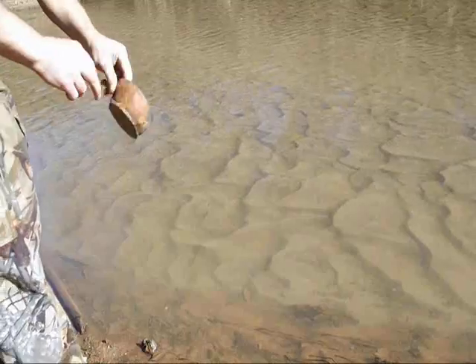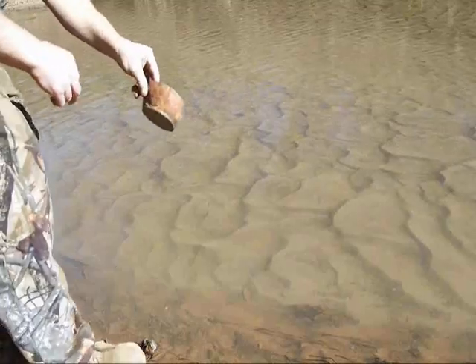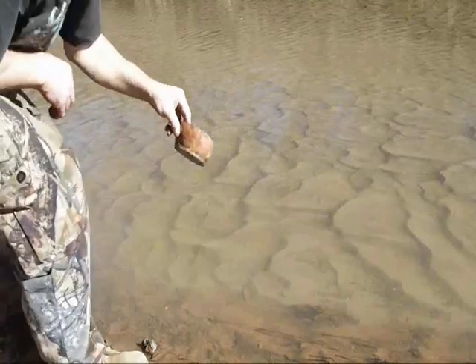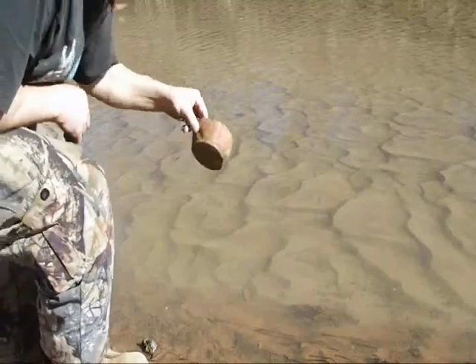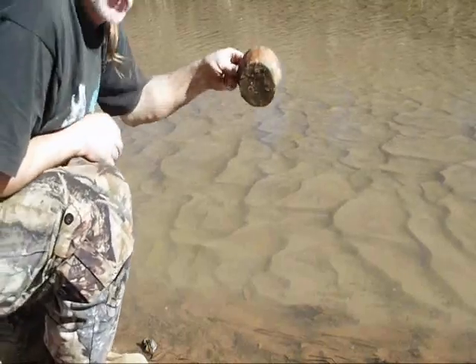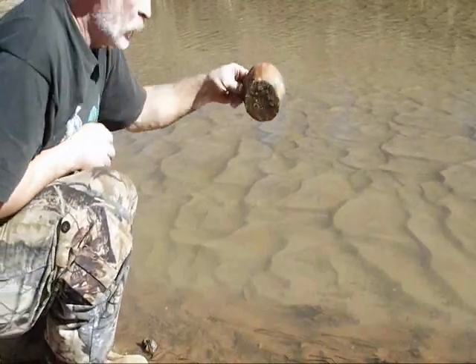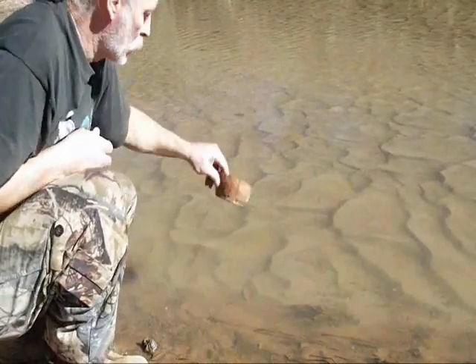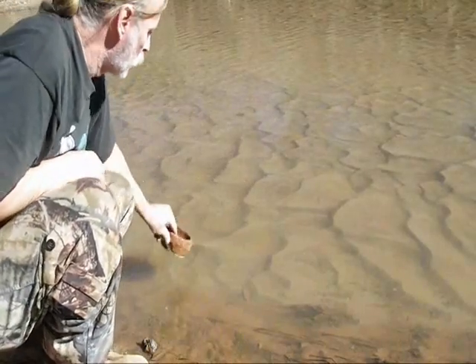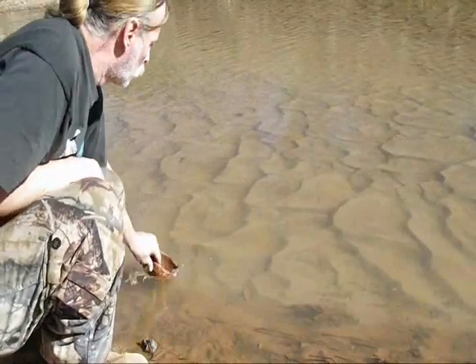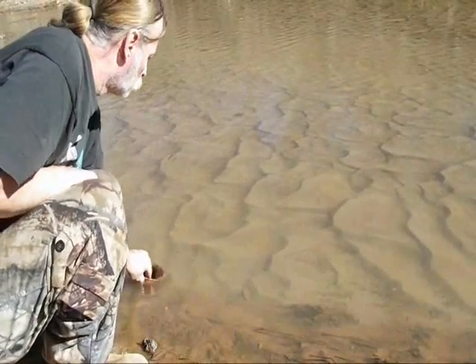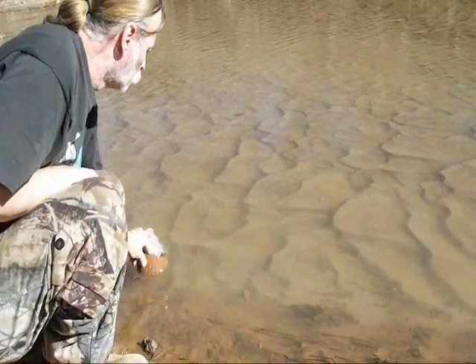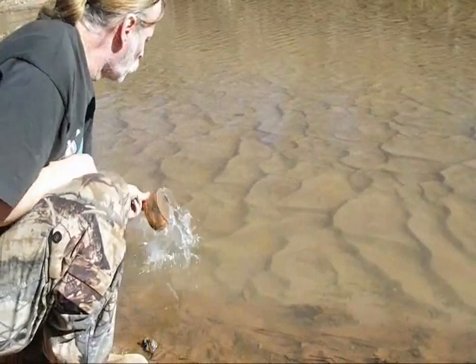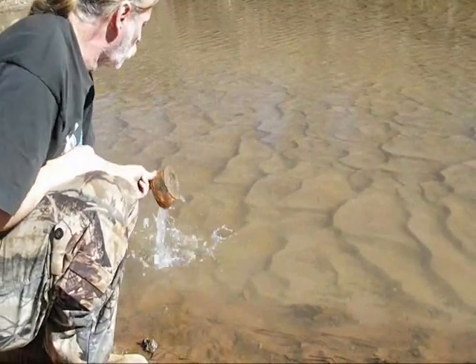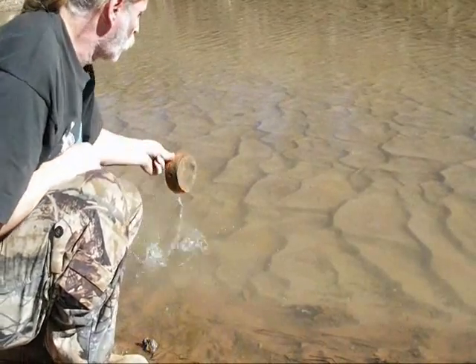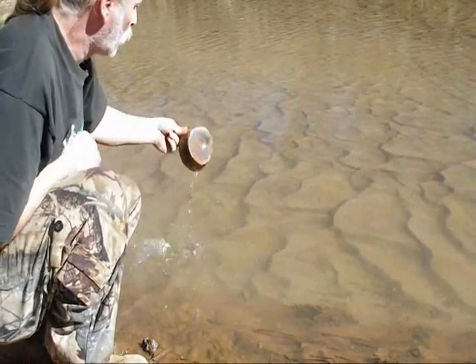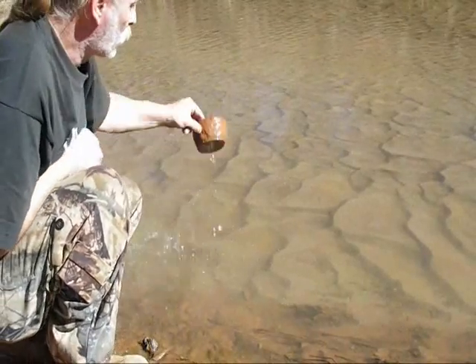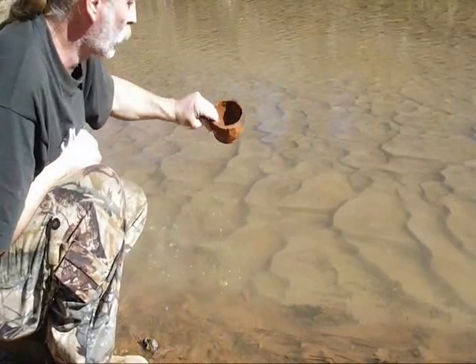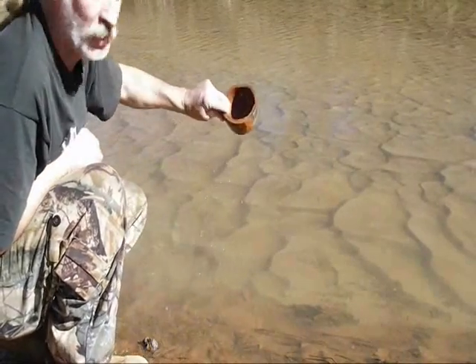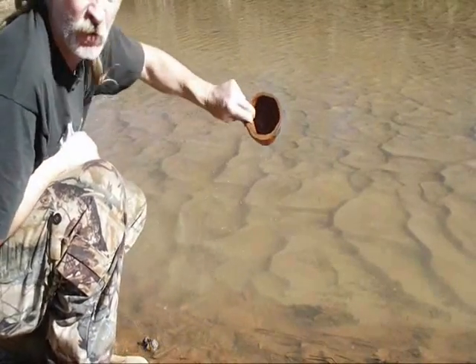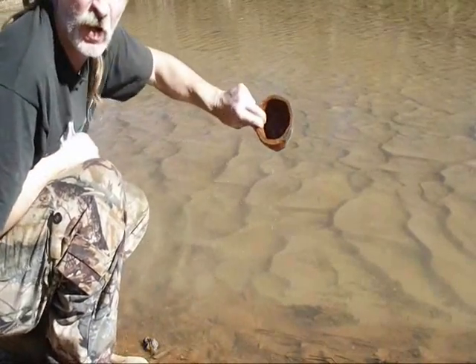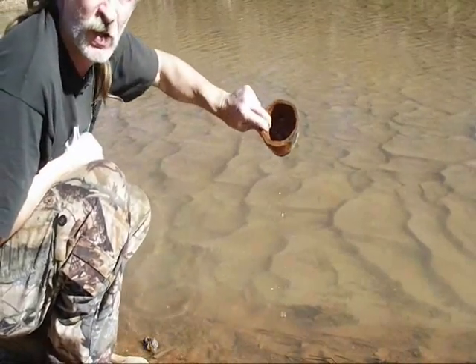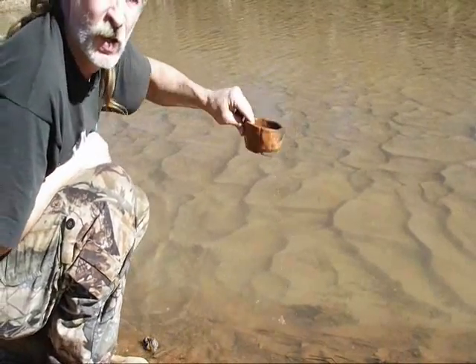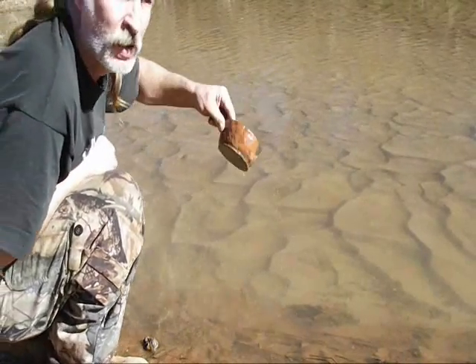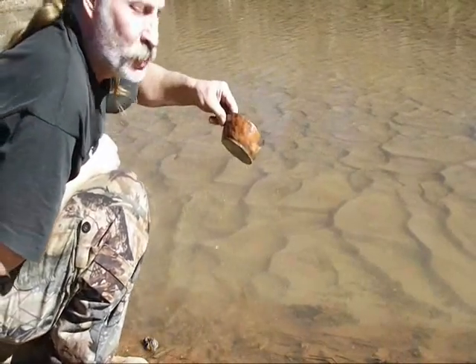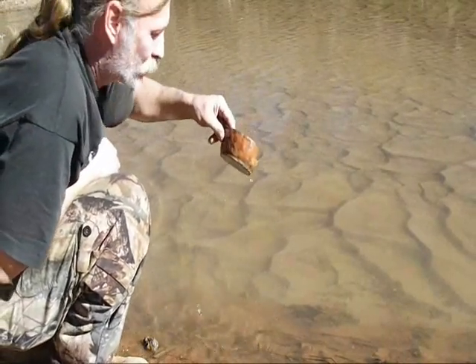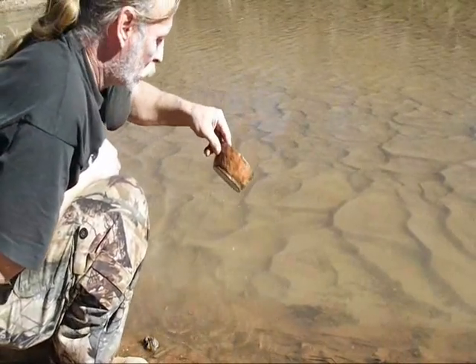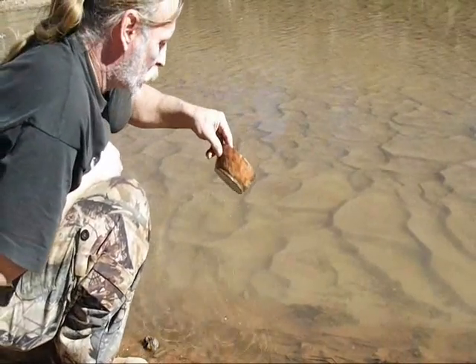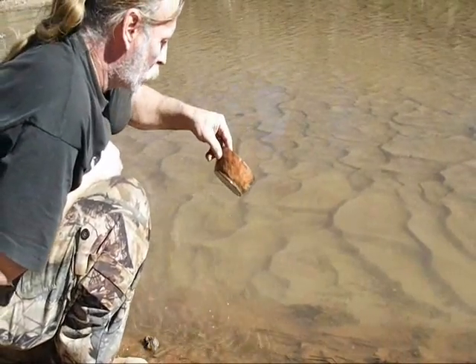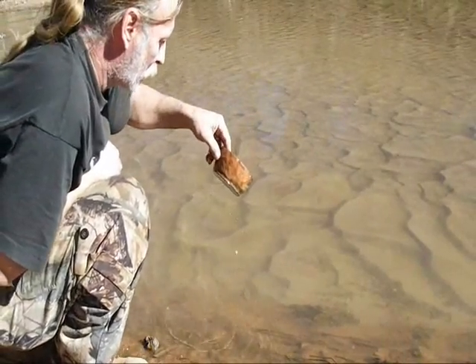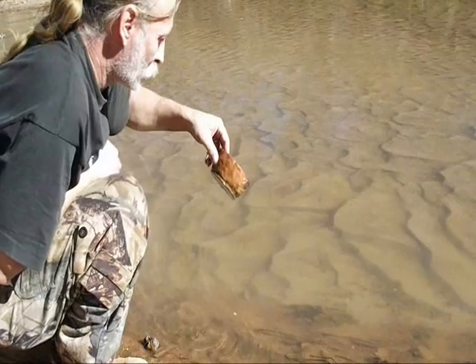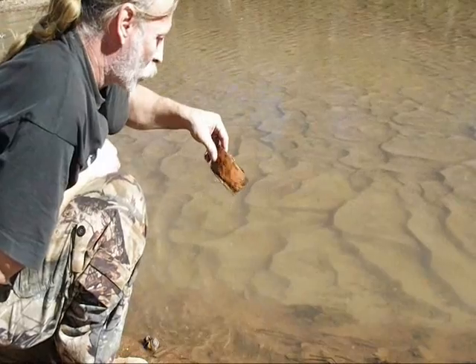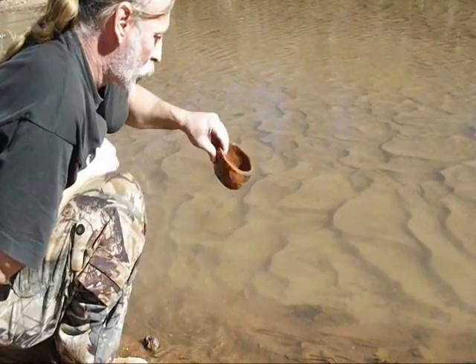This is a clay bowl I made and I'm going to use it to purify some water.